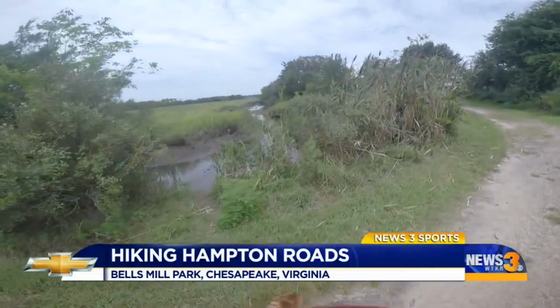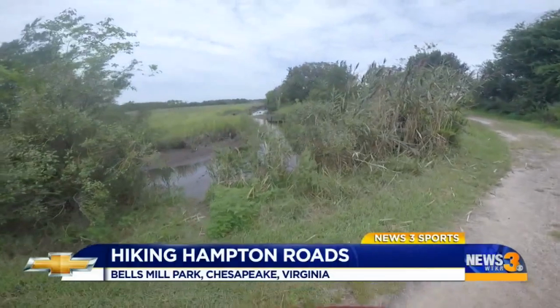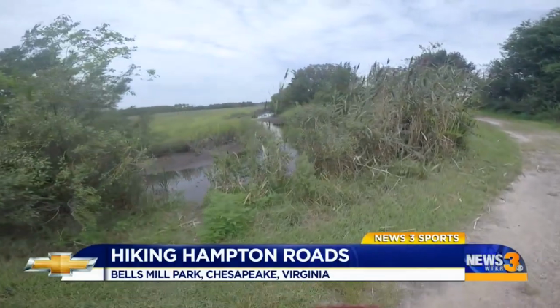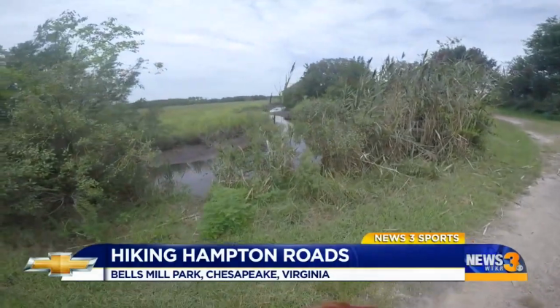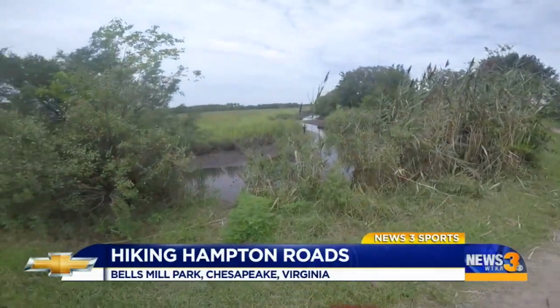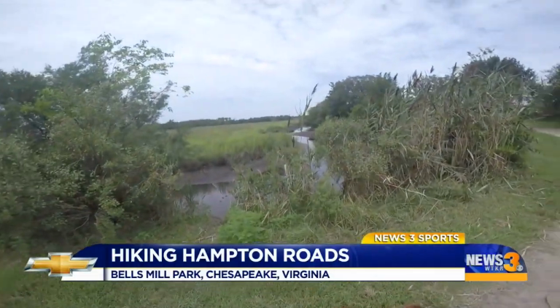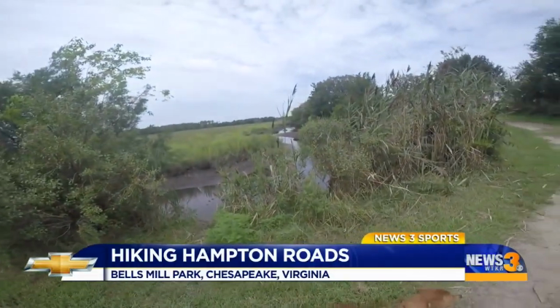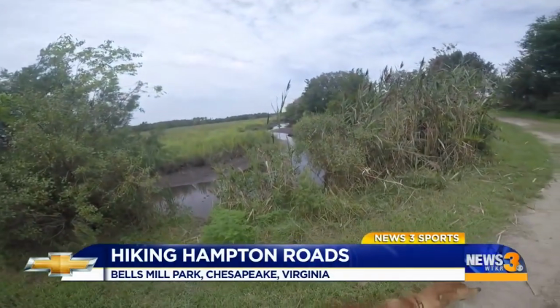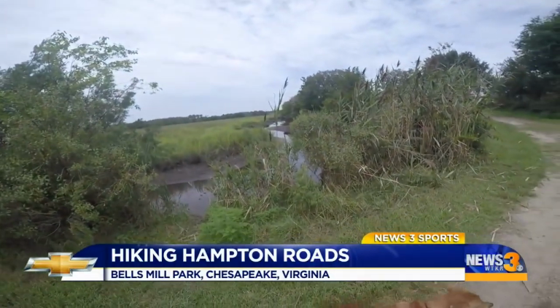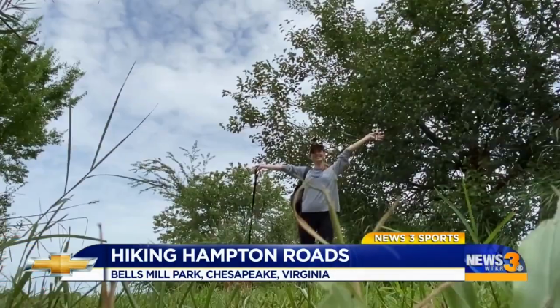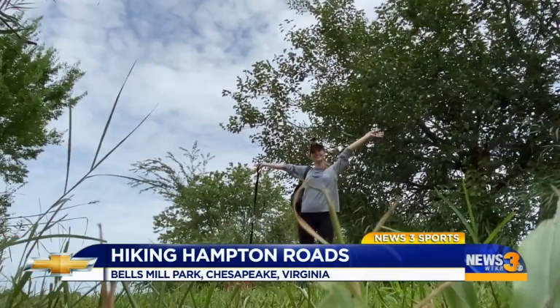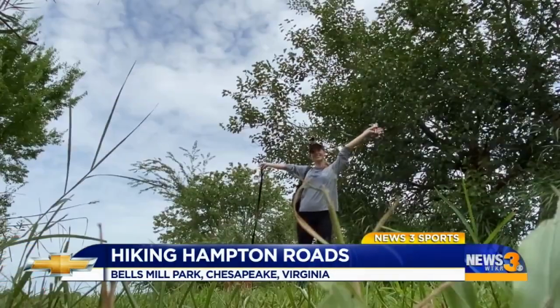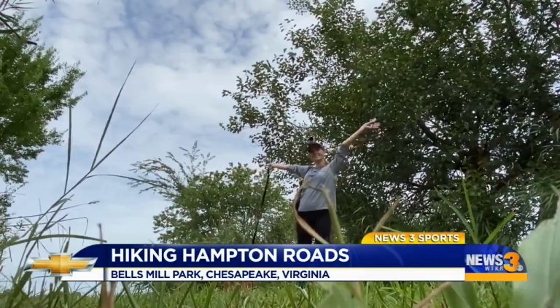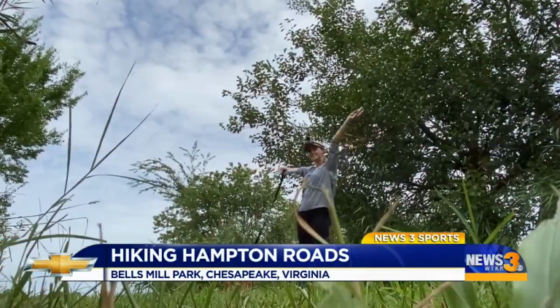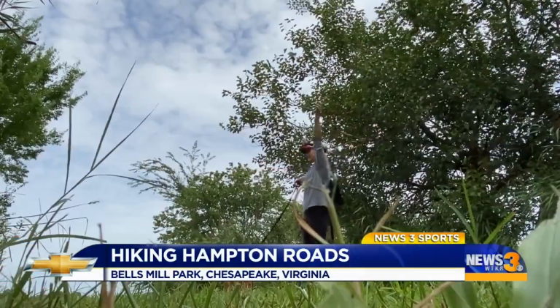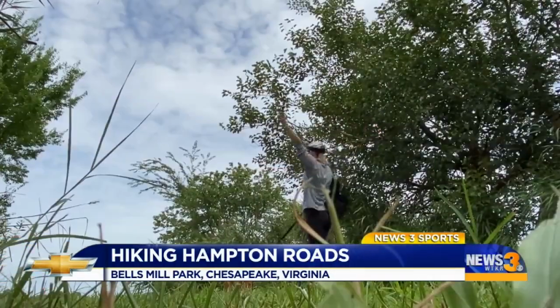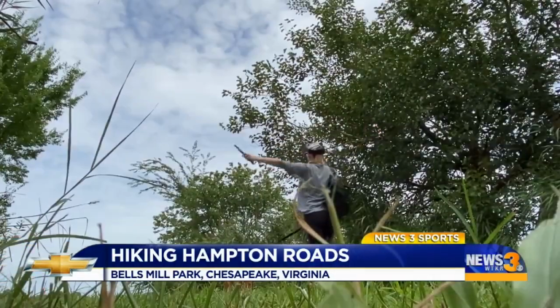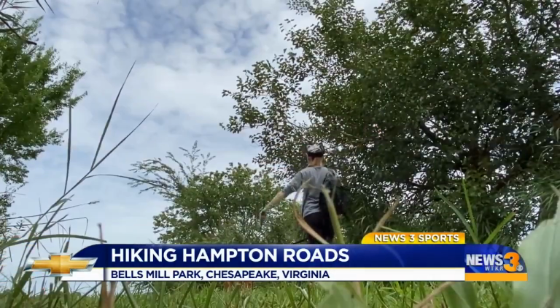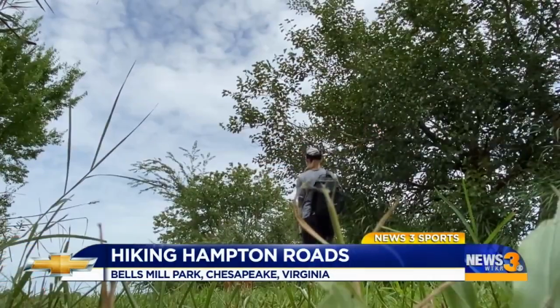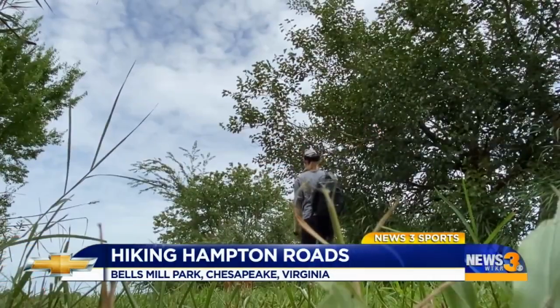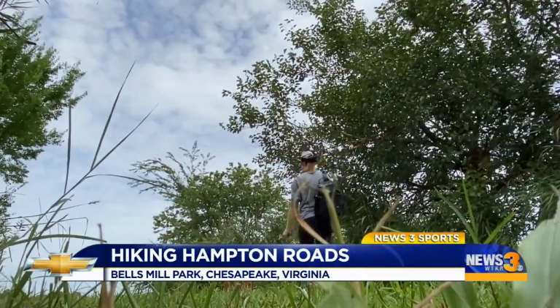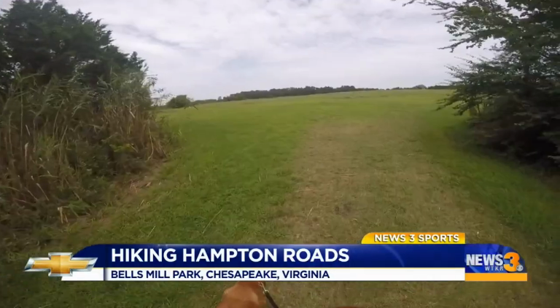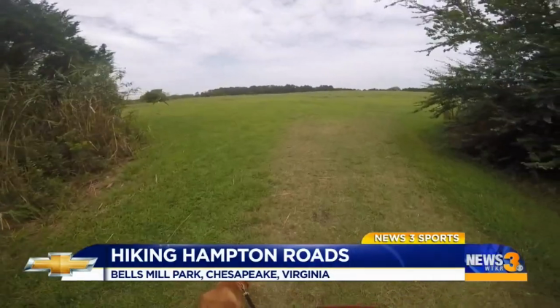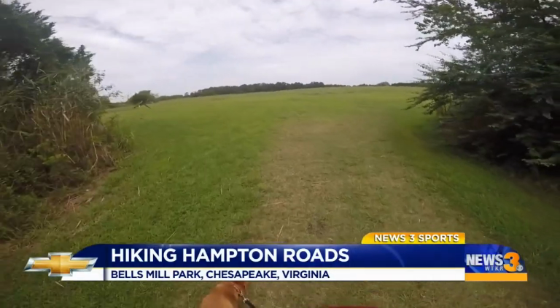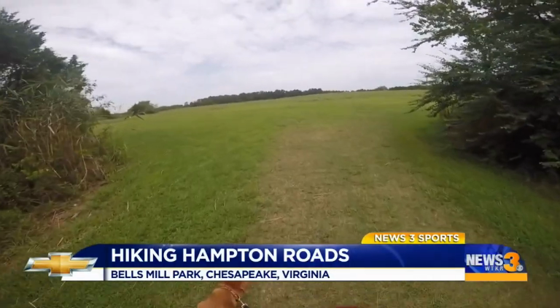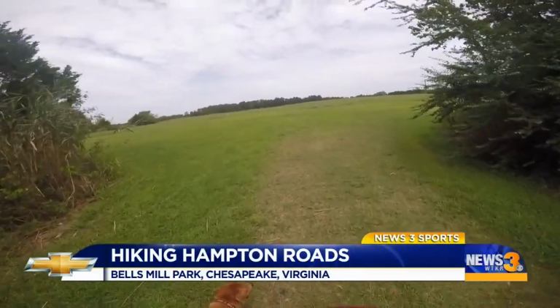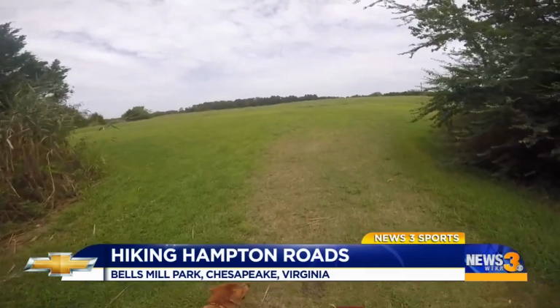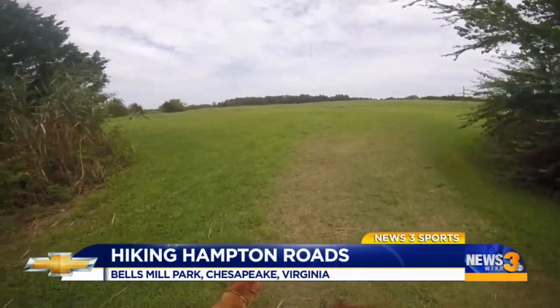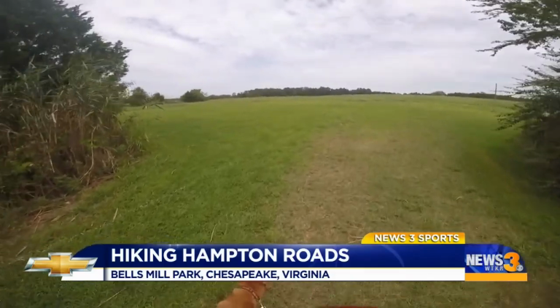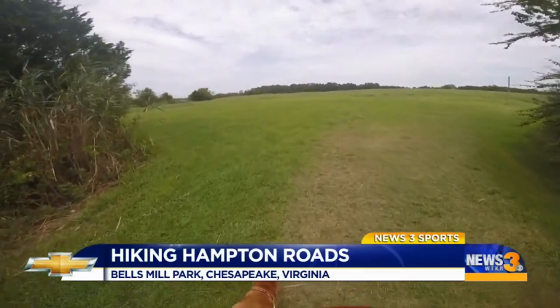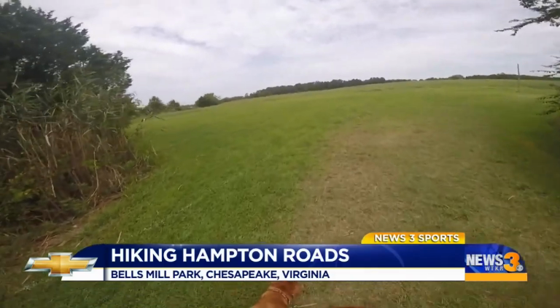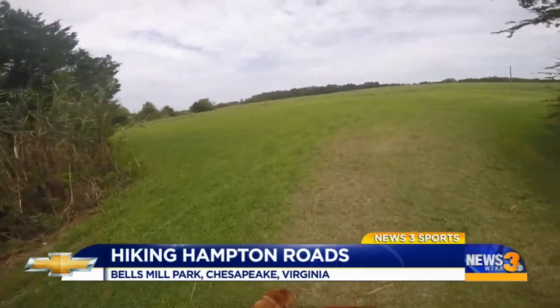If you're looking for a roomy trail, this is a good option because every part of this hike features wide paths.